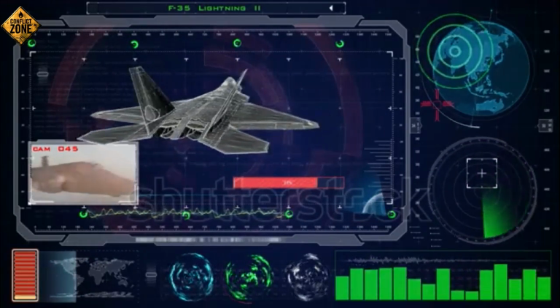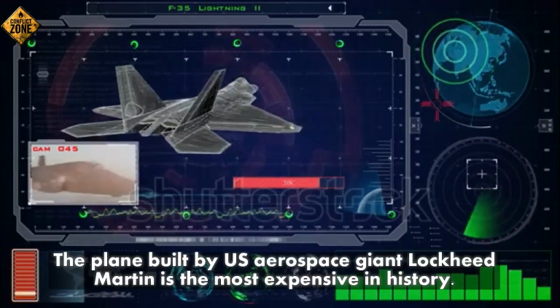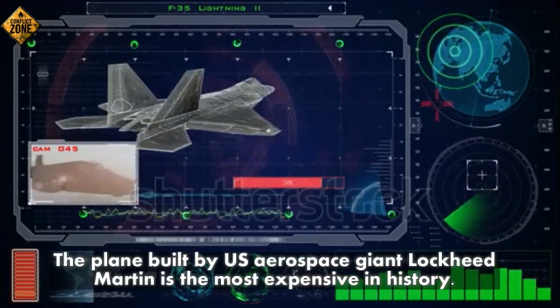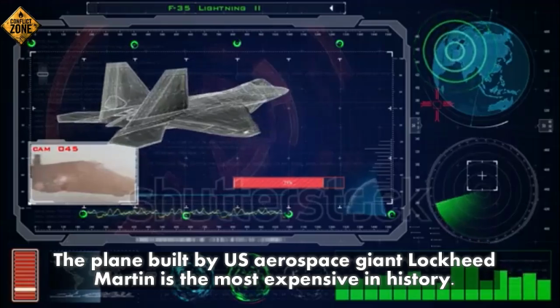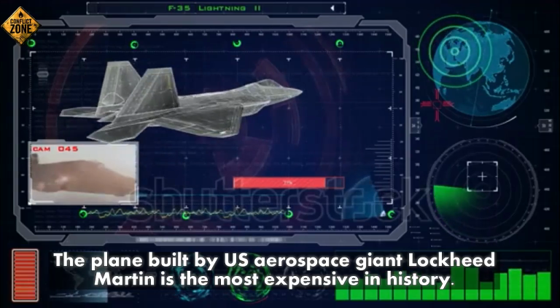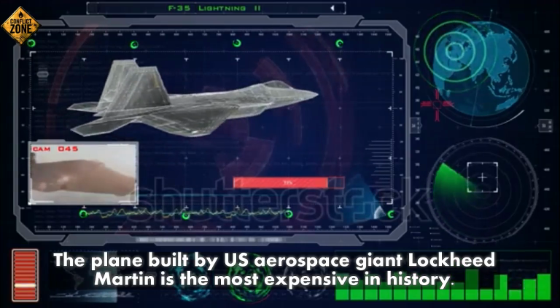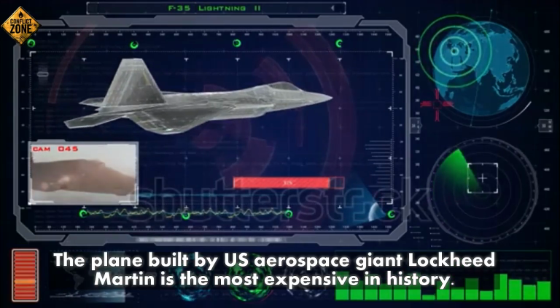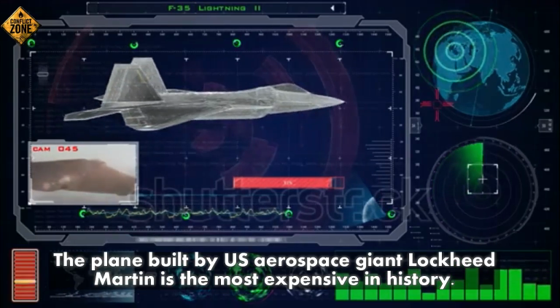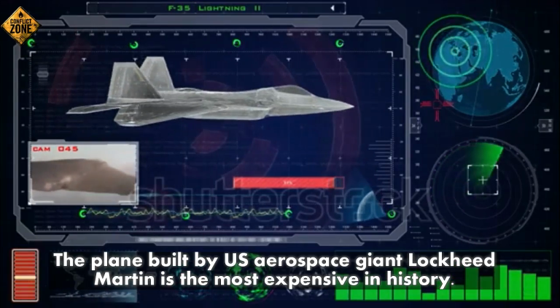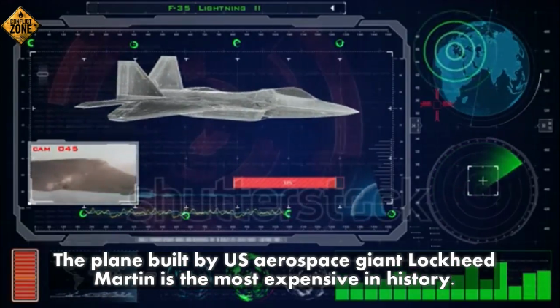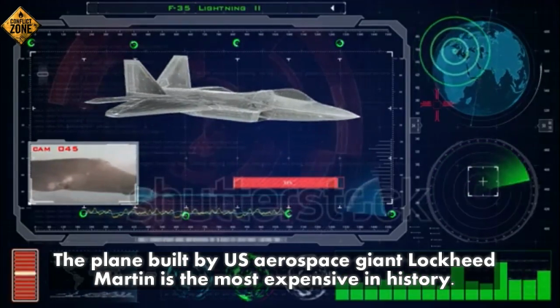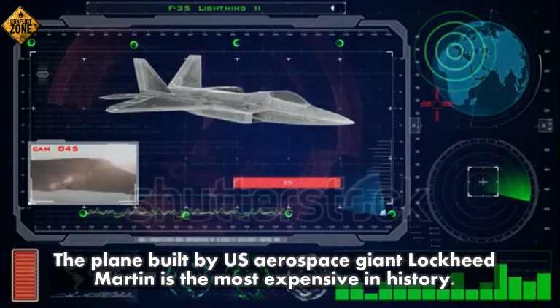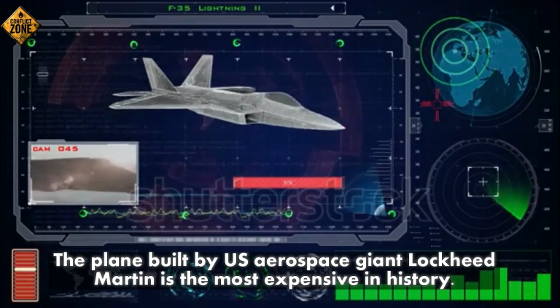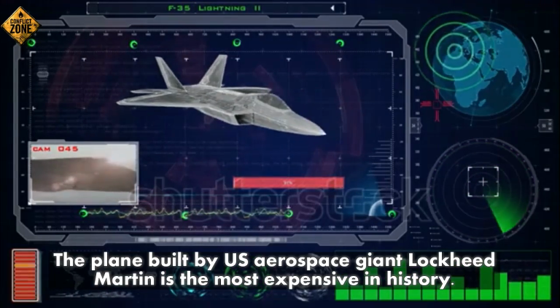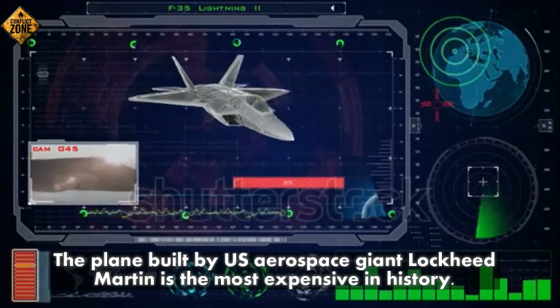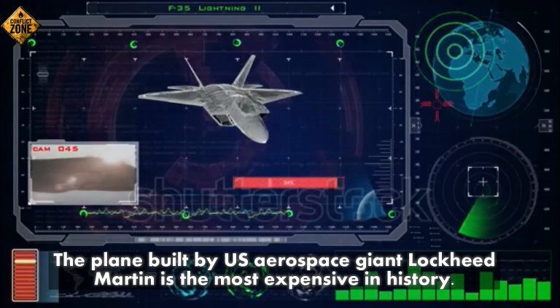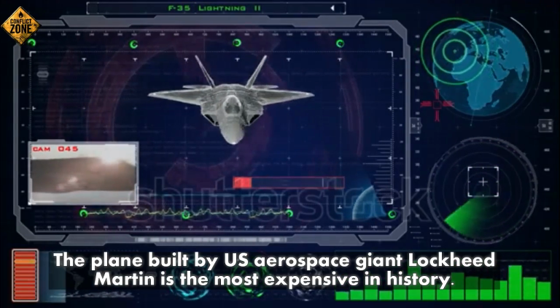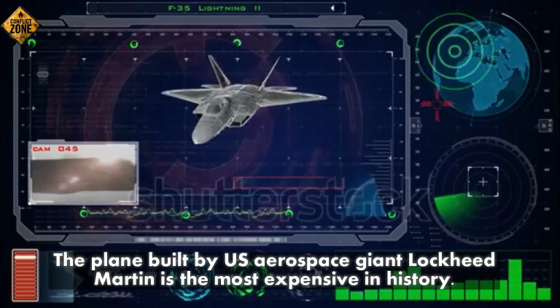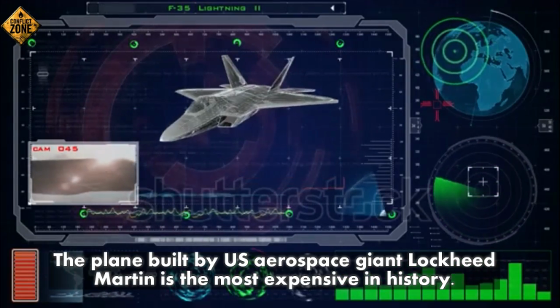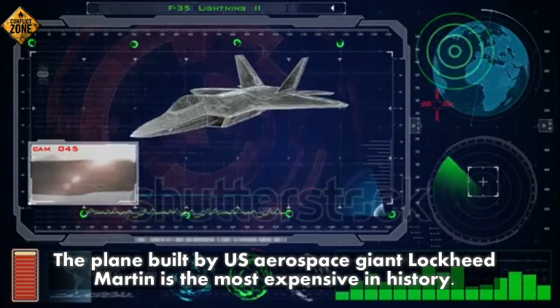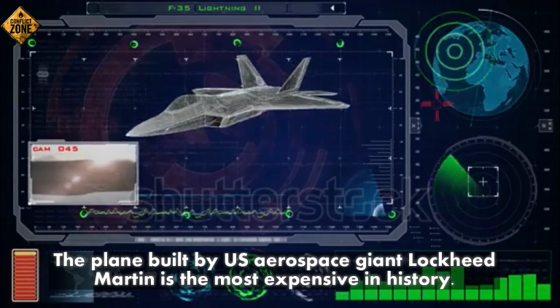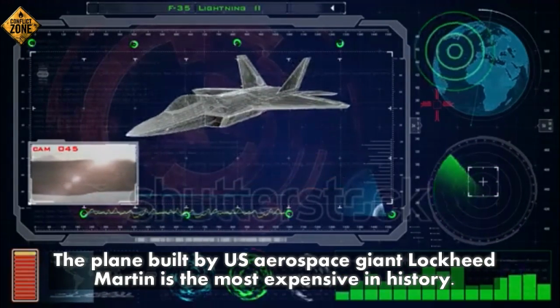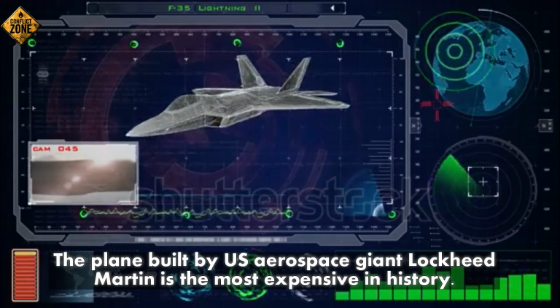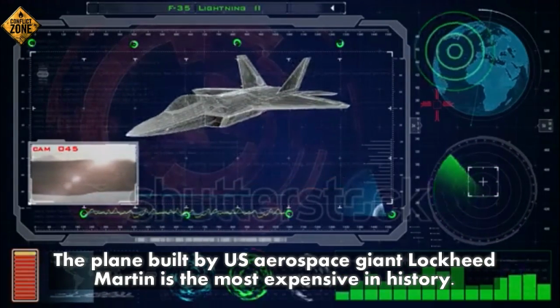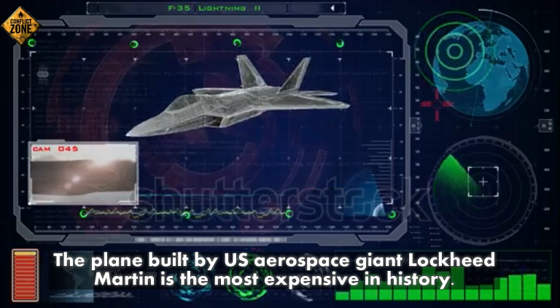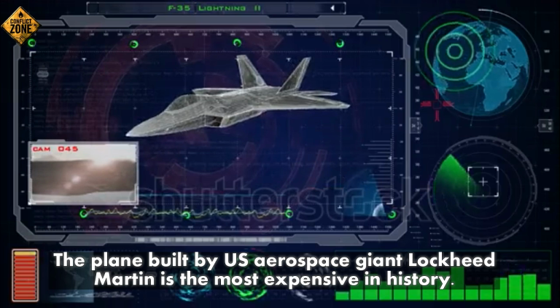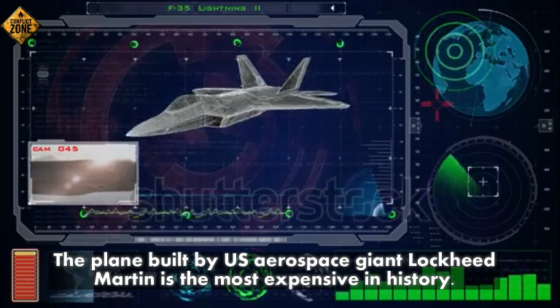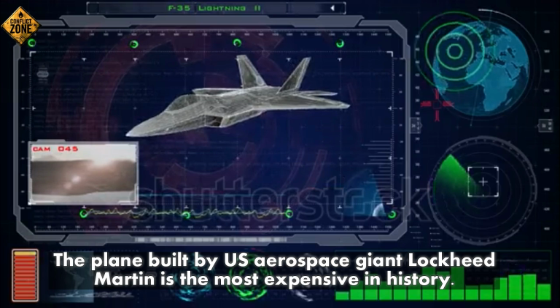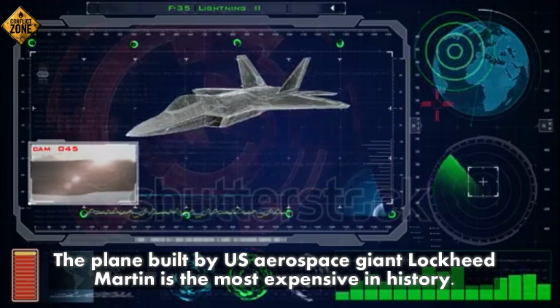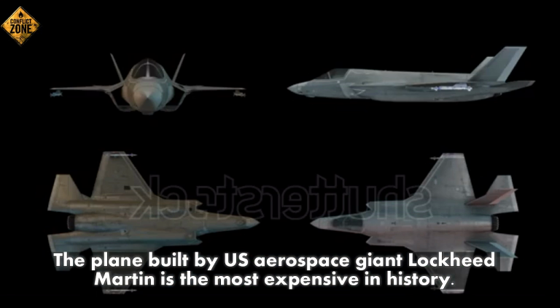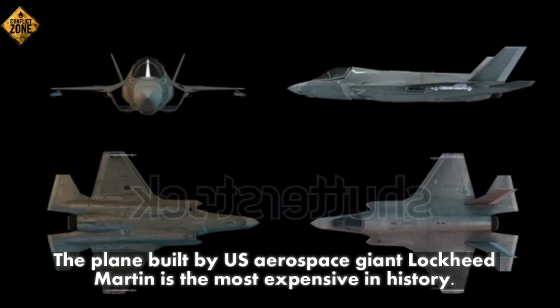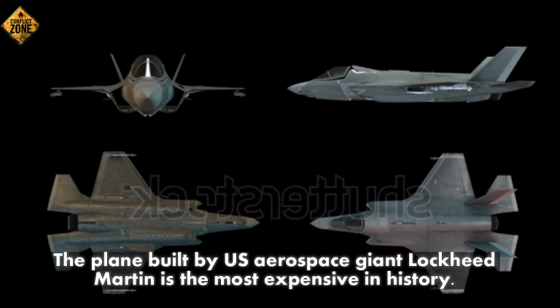Number one: the plane, built by U.S. aerospace giant Lockheed Martin, is the most expensive in history.